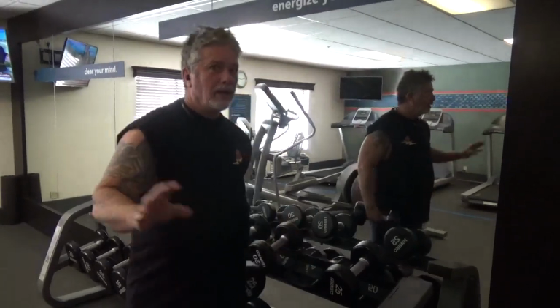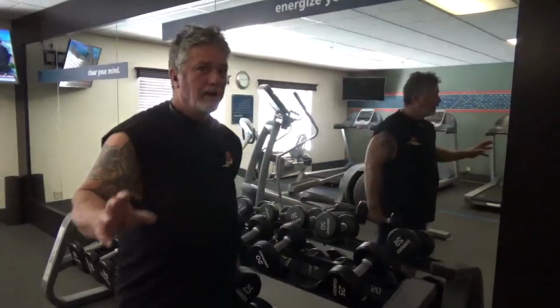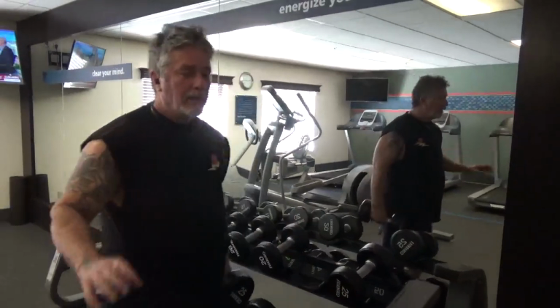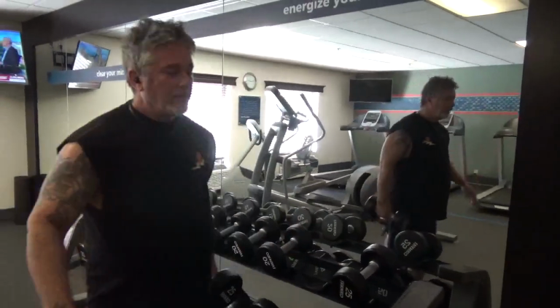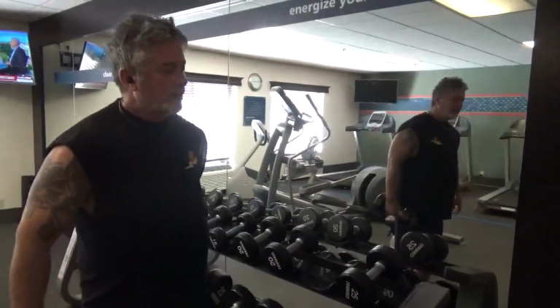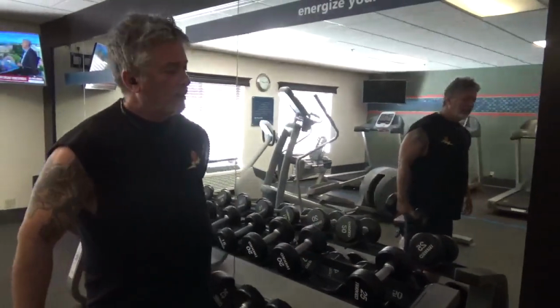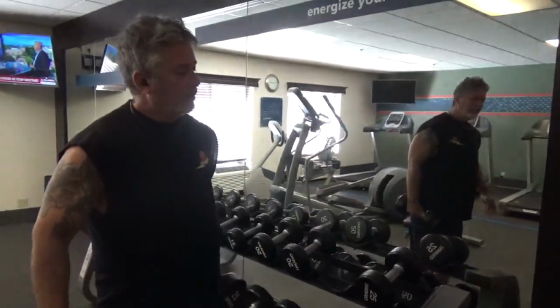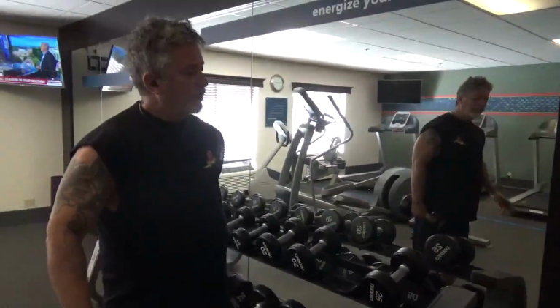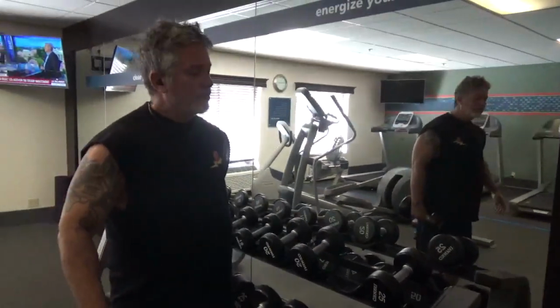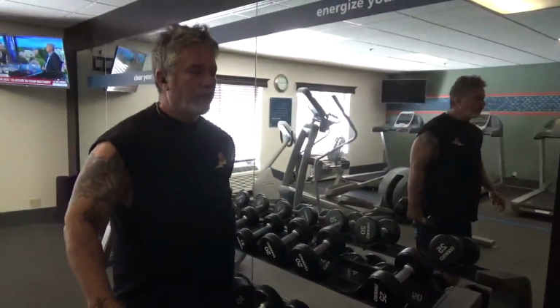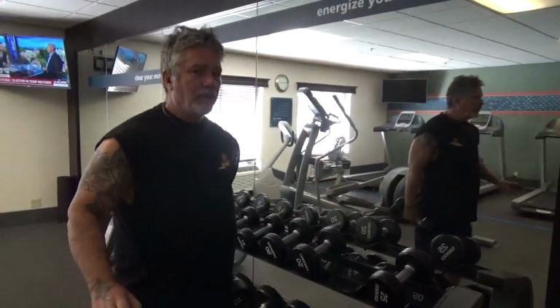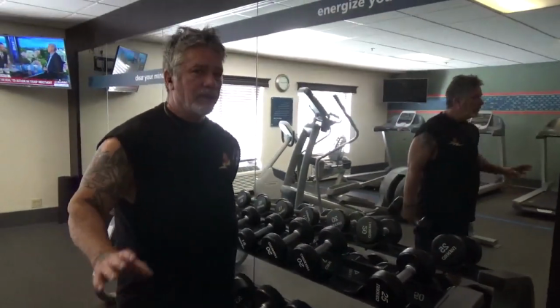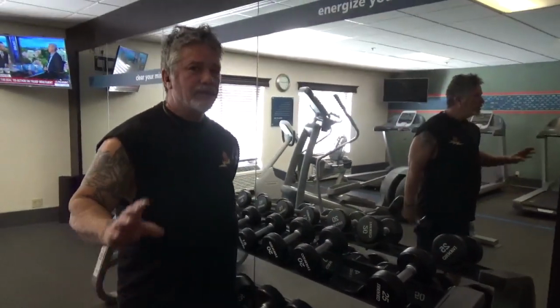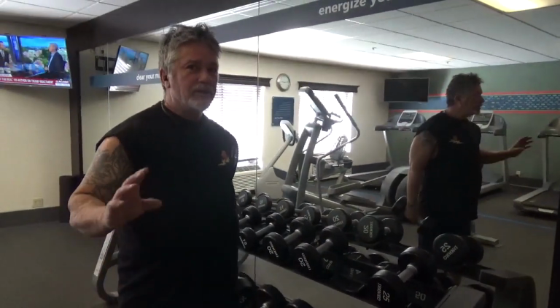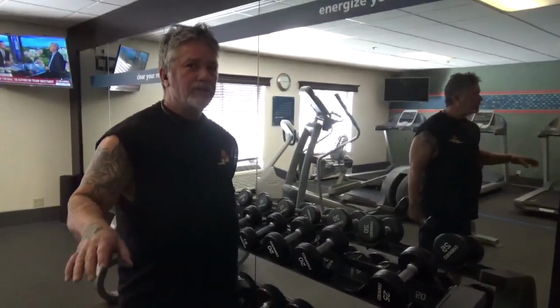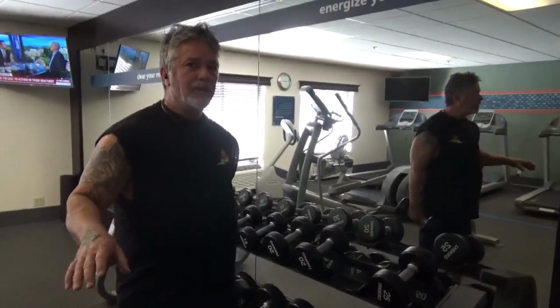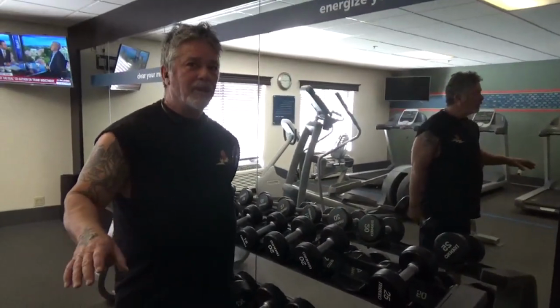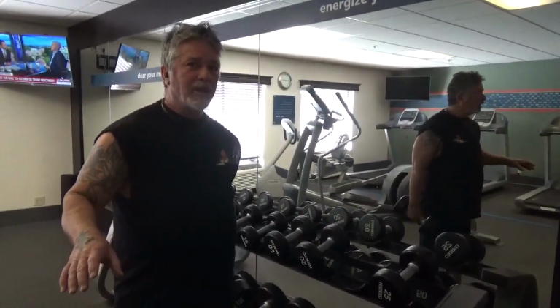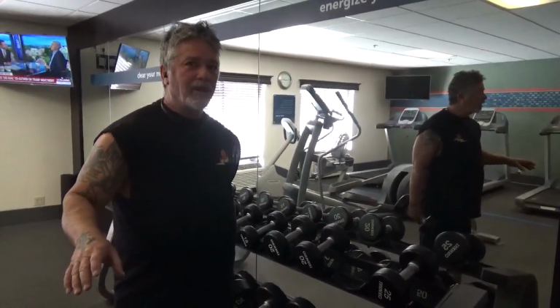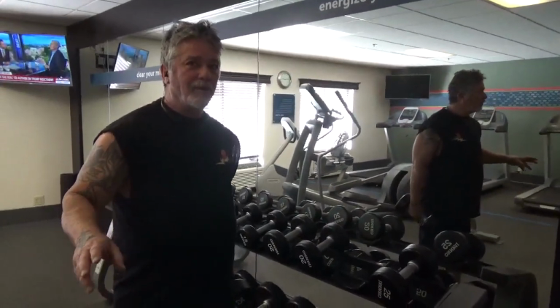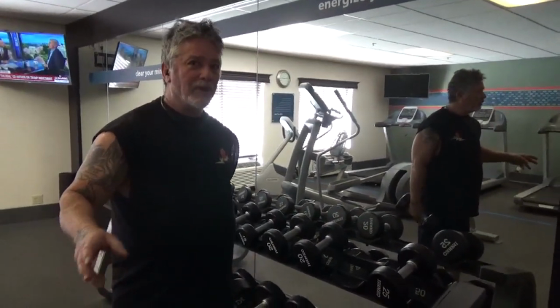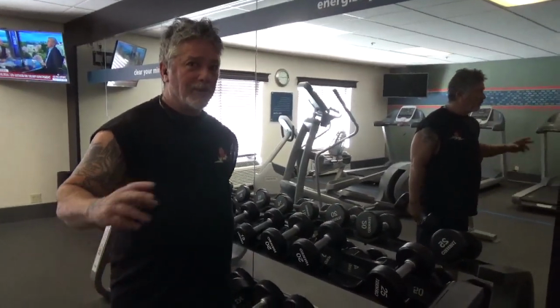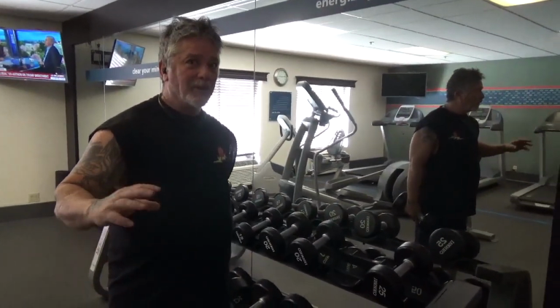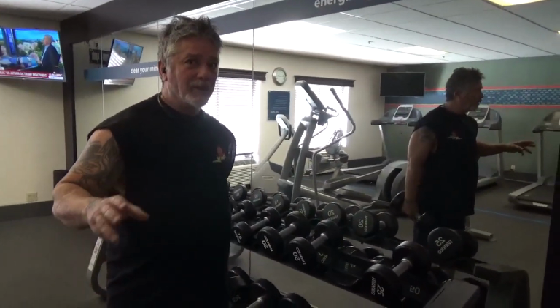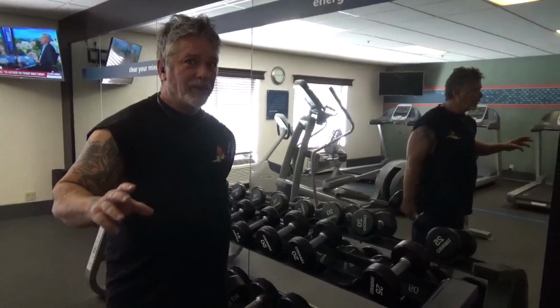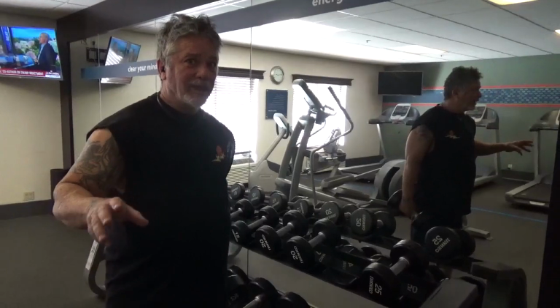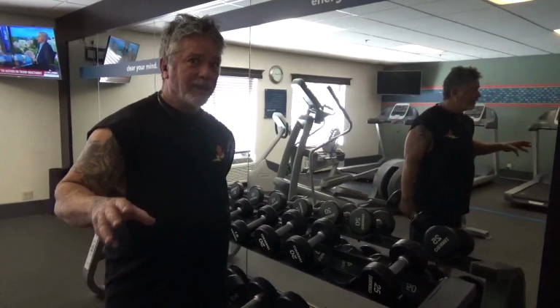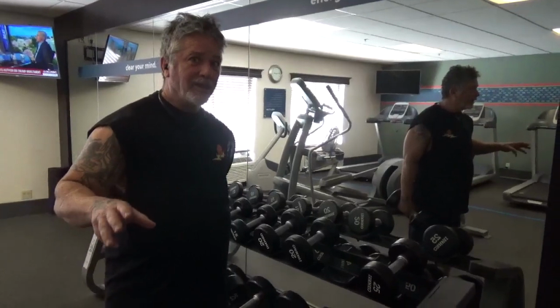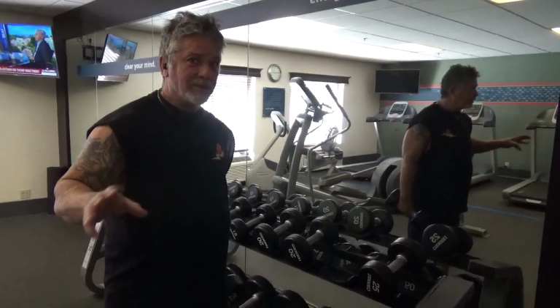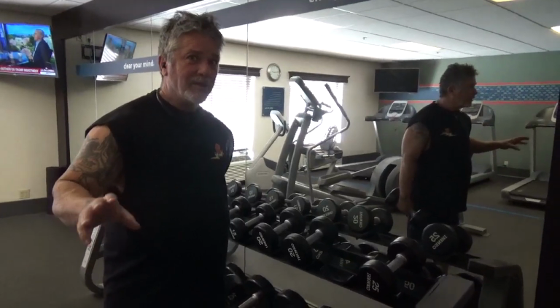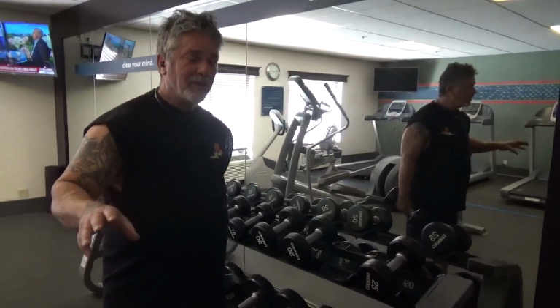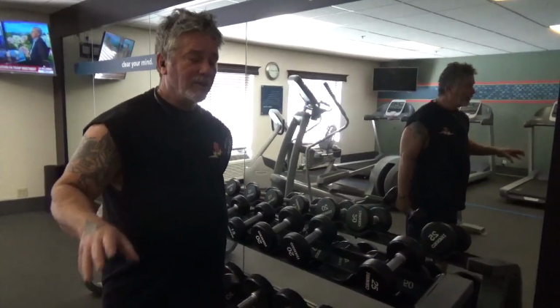Hi guys, I wanted to show you this. This is something I got off one of the big boys on the internet — this type of curl.